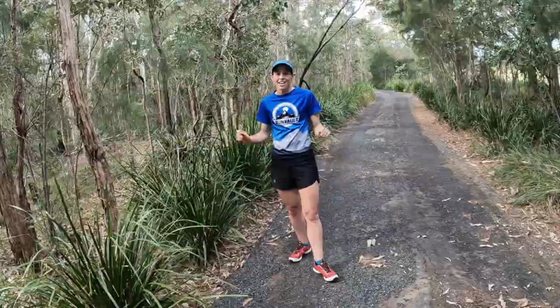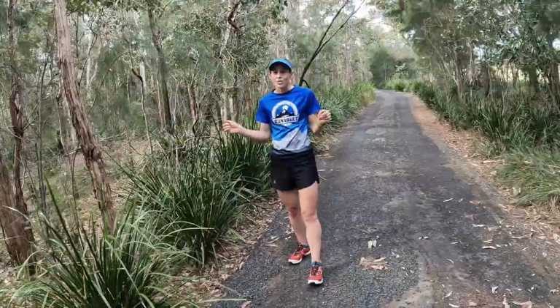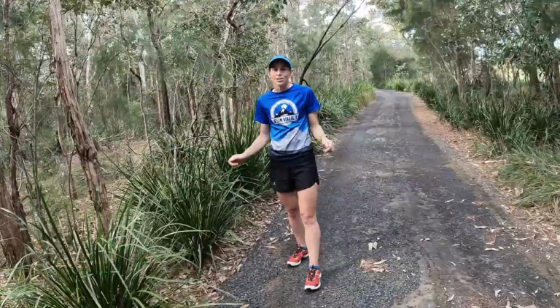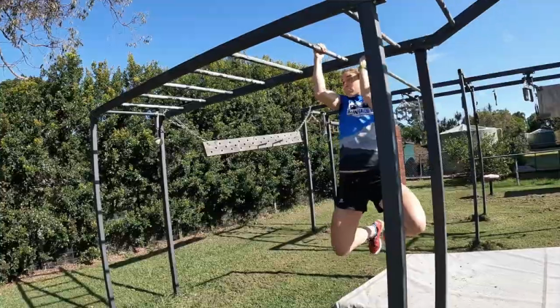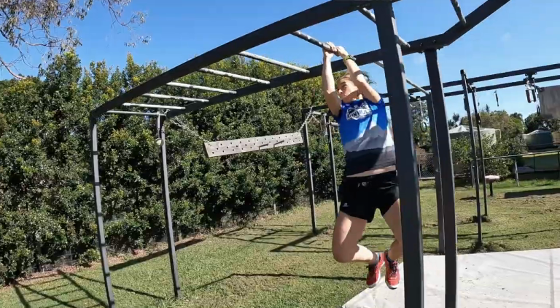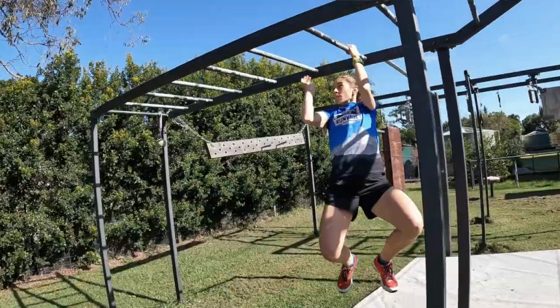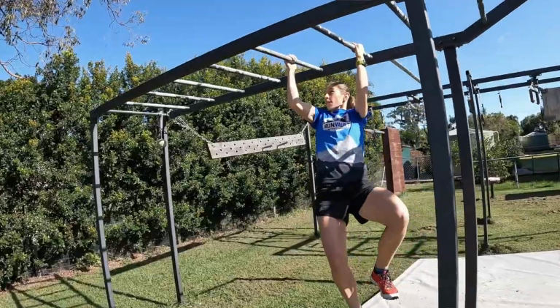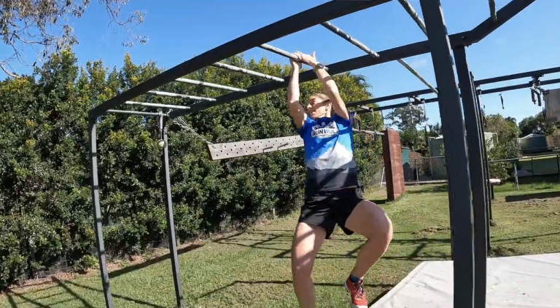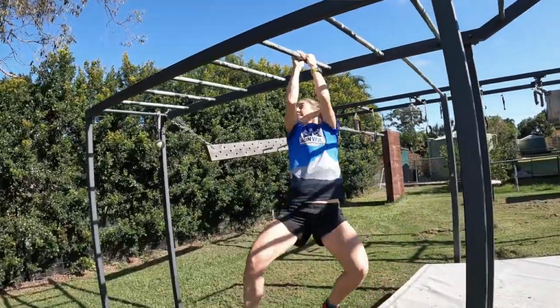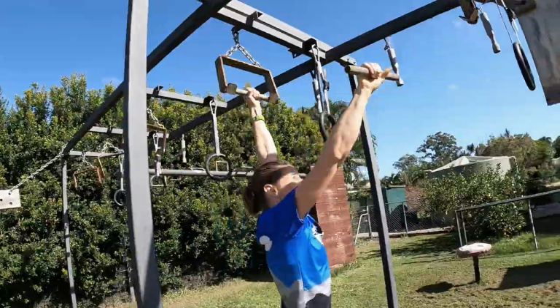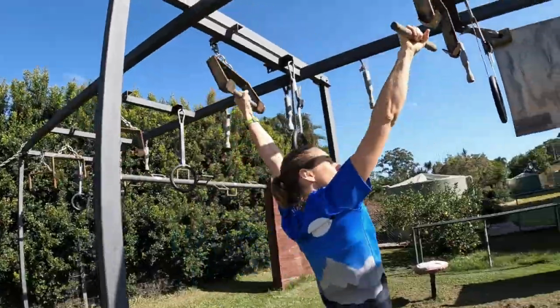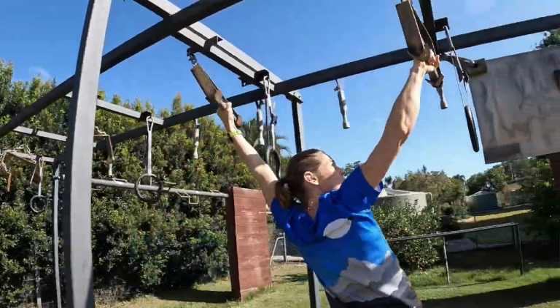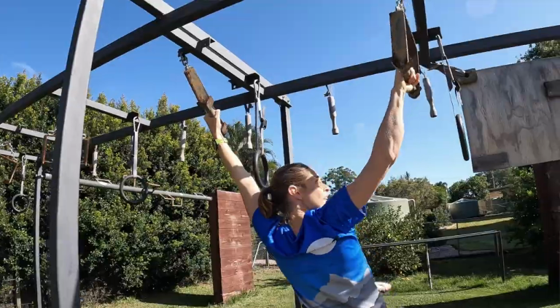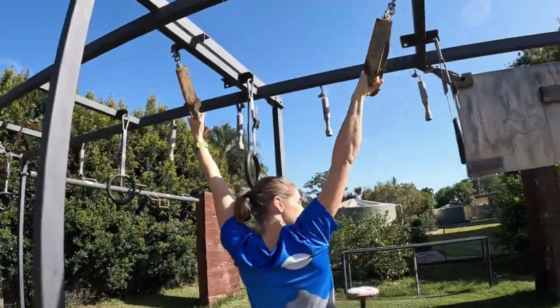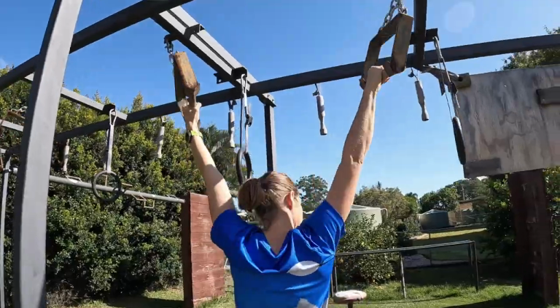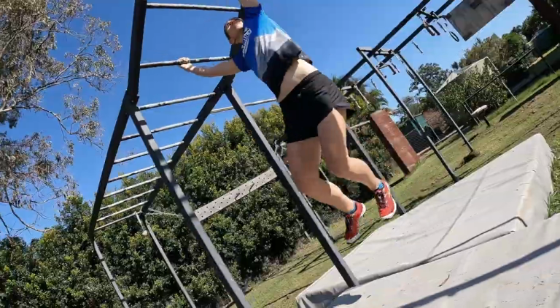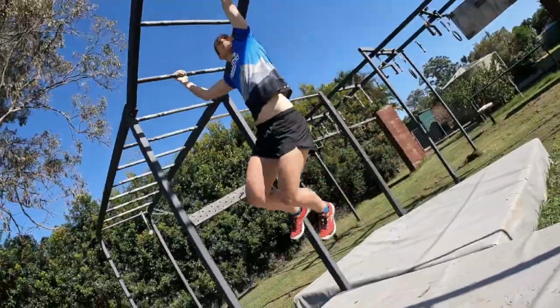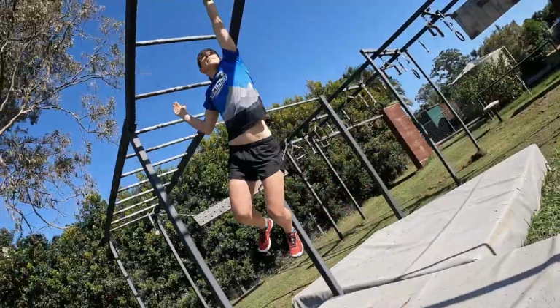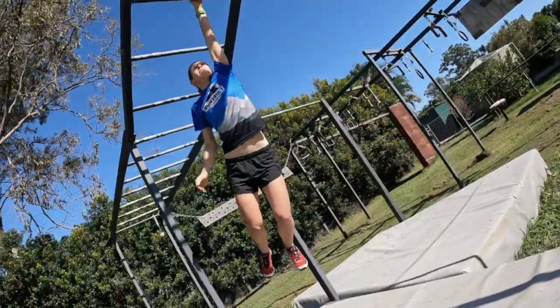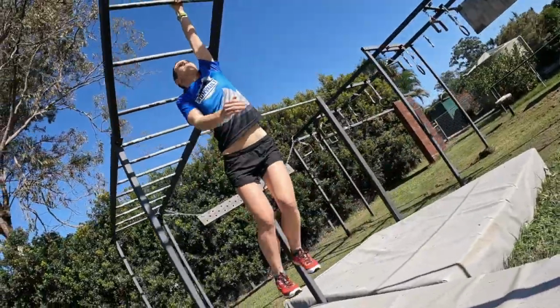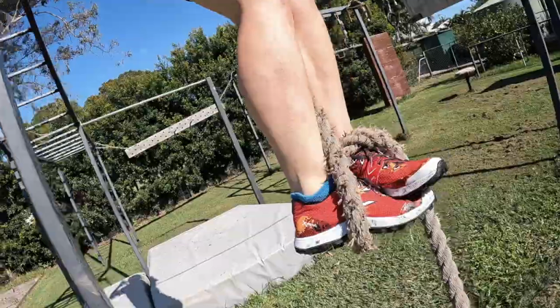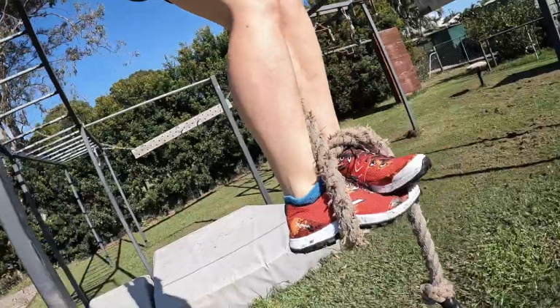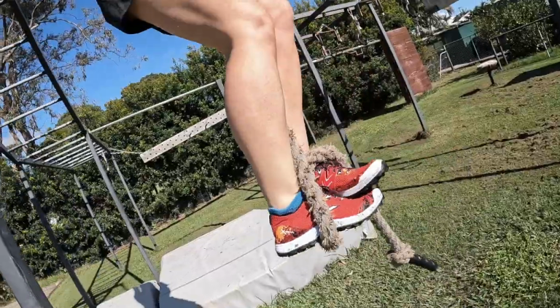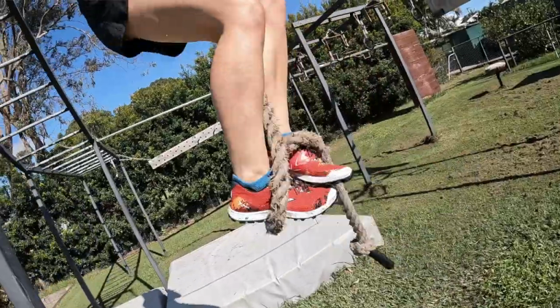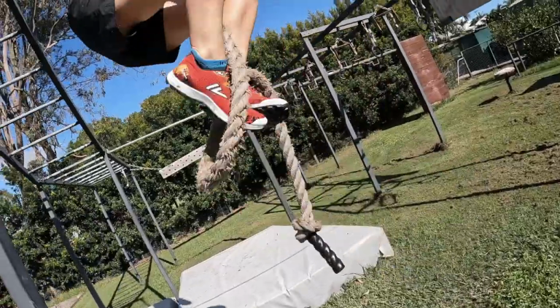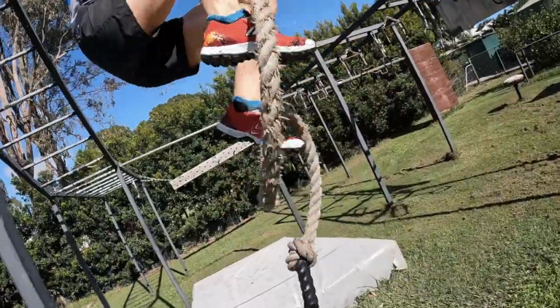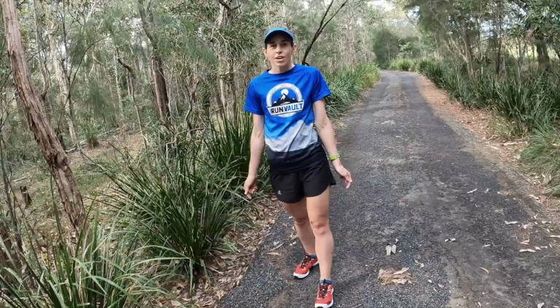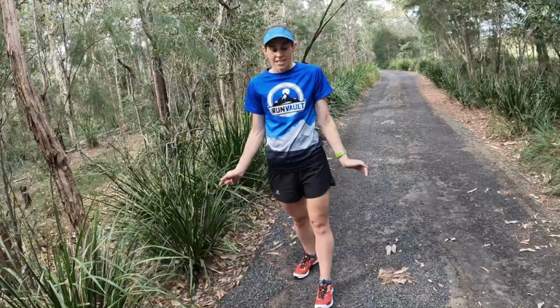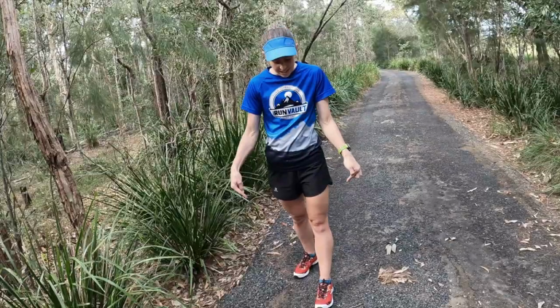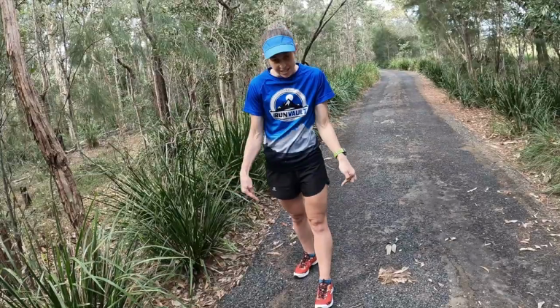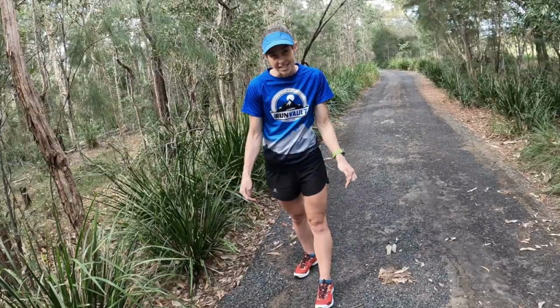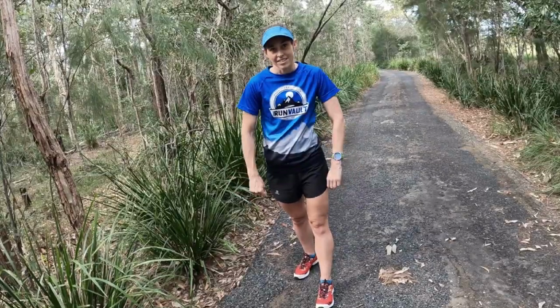If you're looking for a pair of fast grippy and lightweight shoes for your OCR races, head to Runvolt and check these guys out.